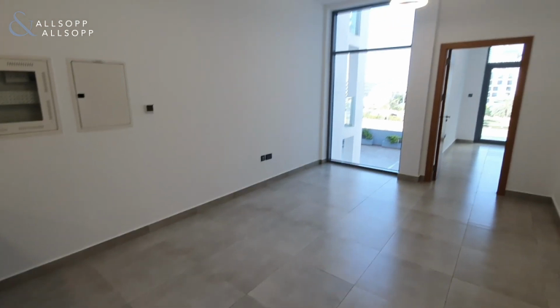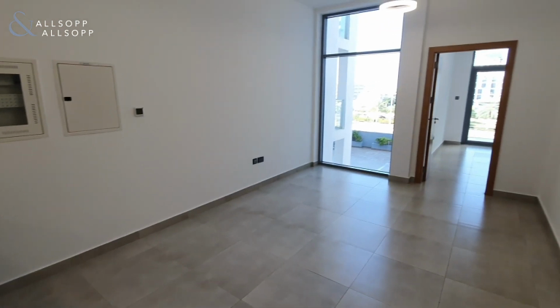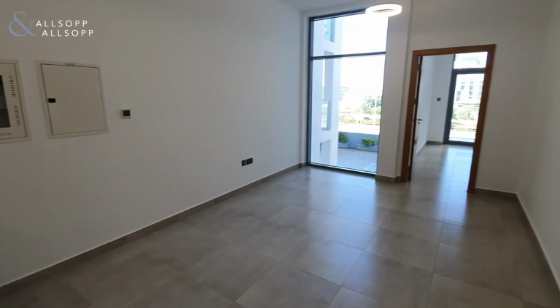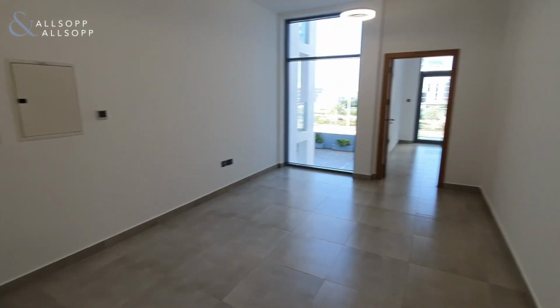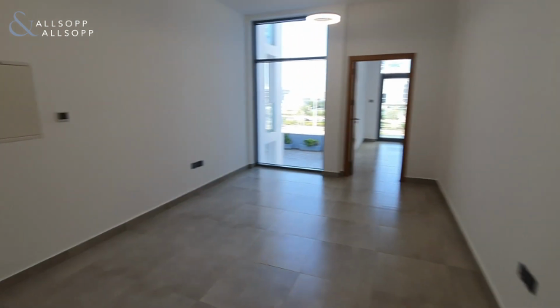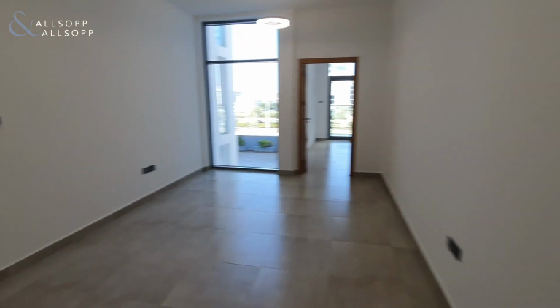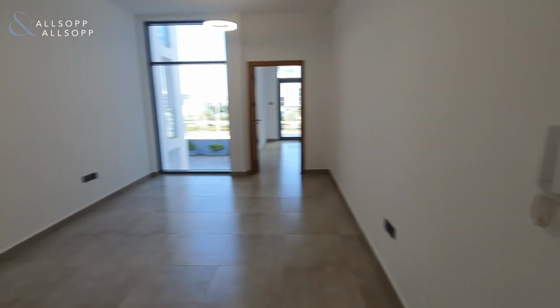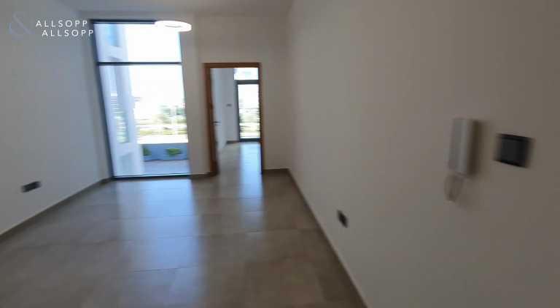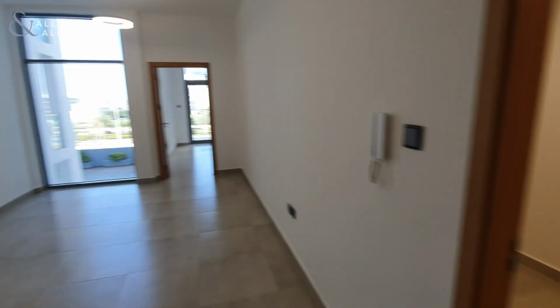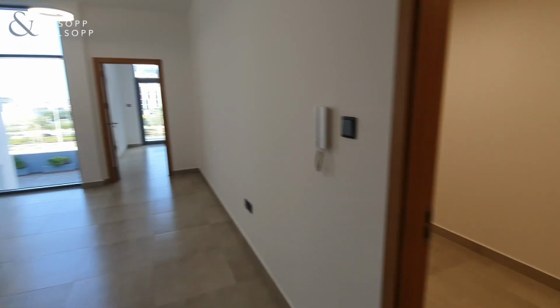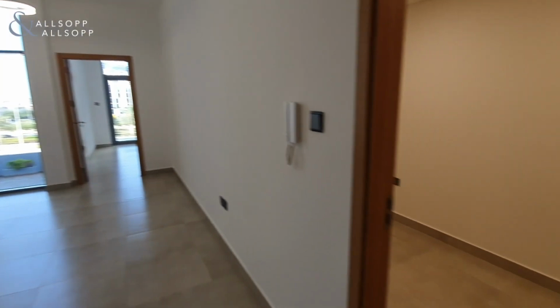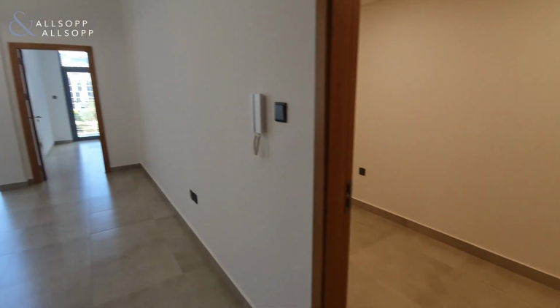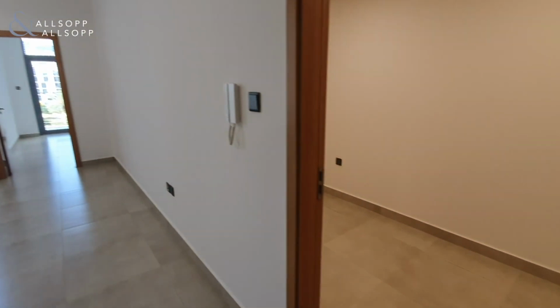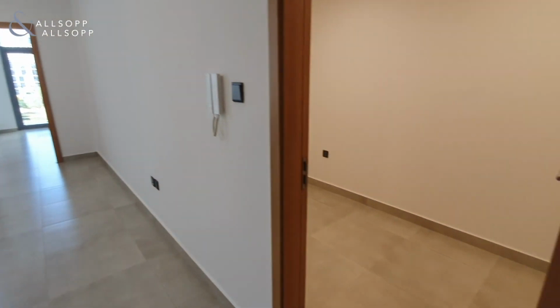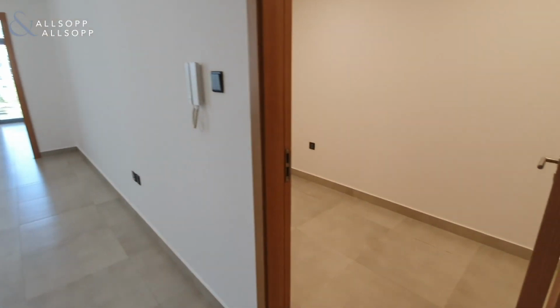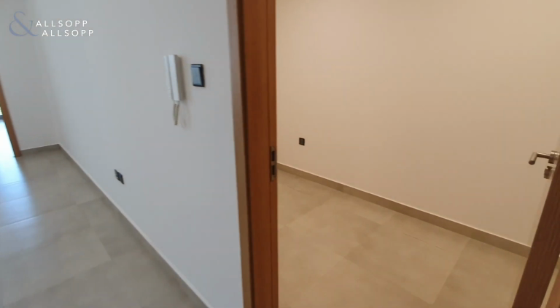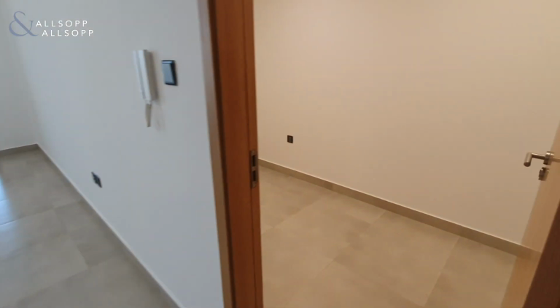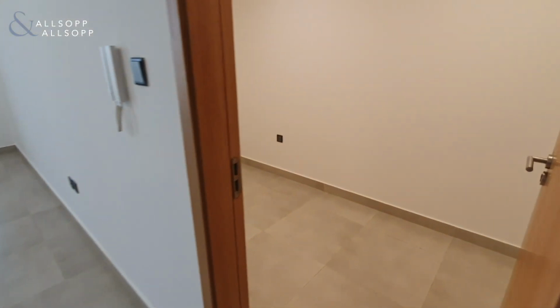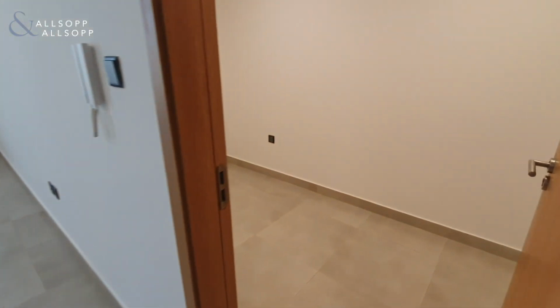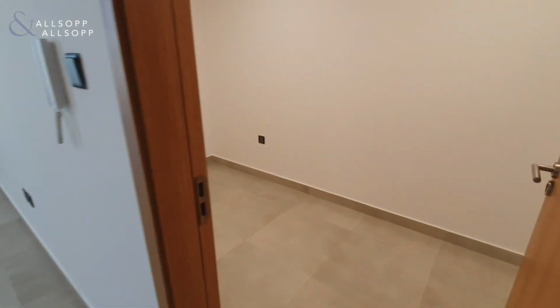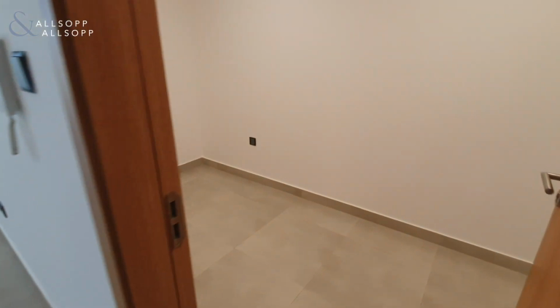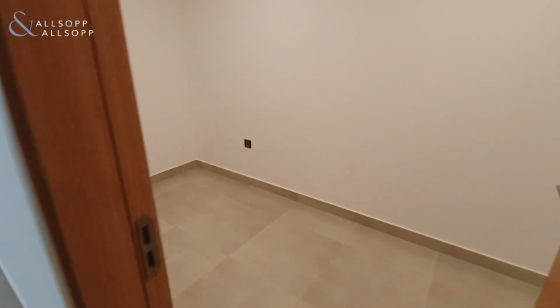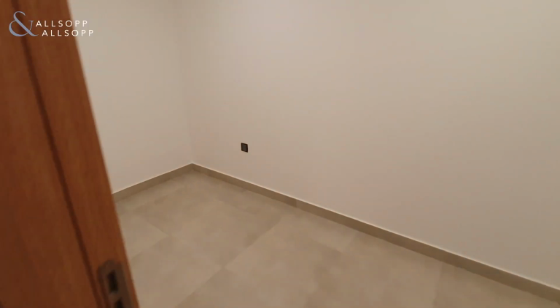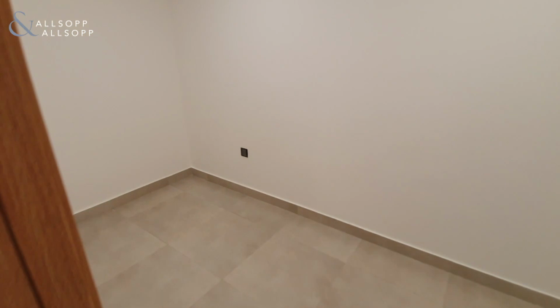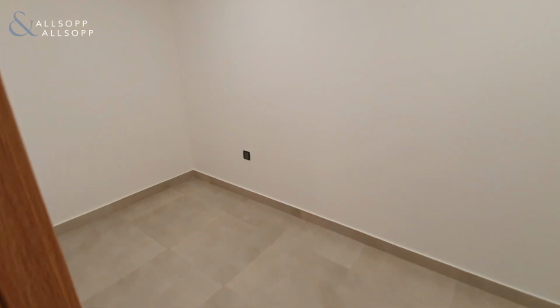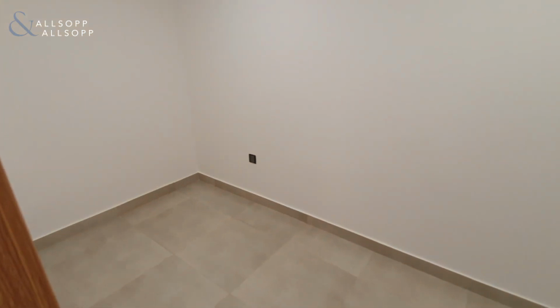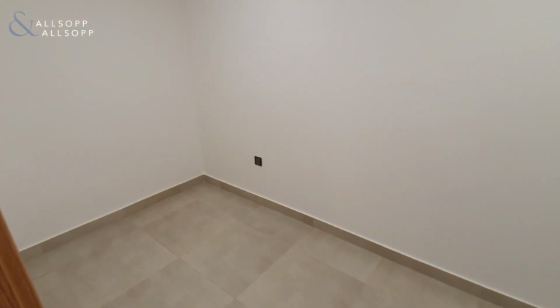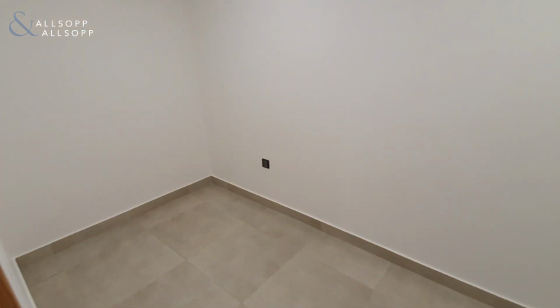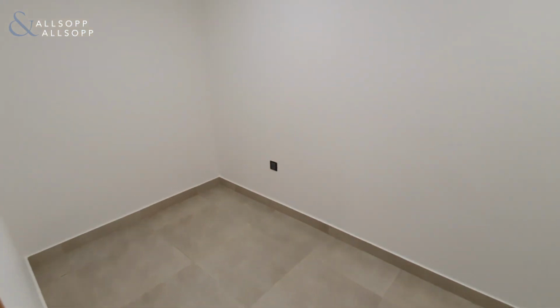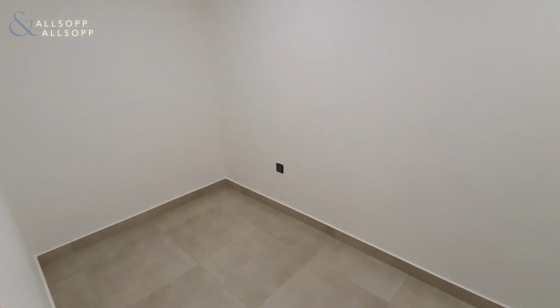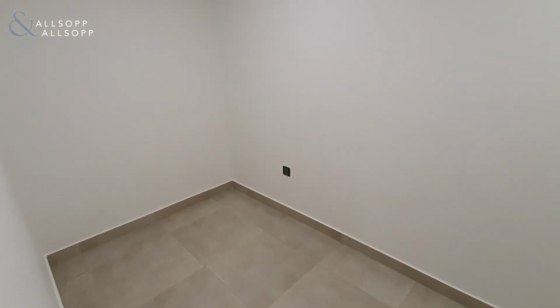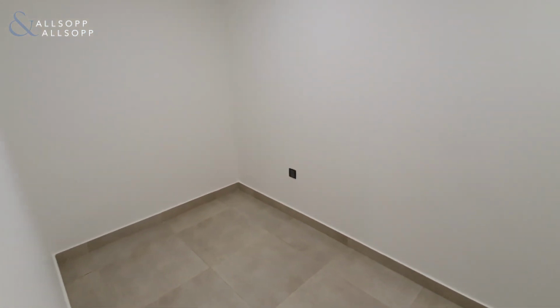On the right hand side of the kitchen you then have the store room — a very handy additional space.